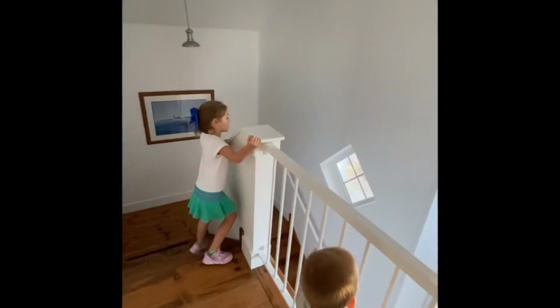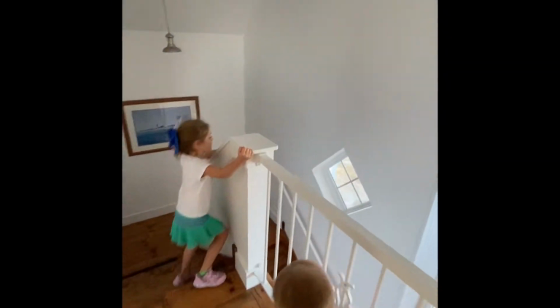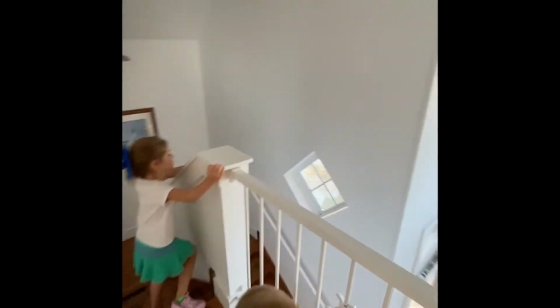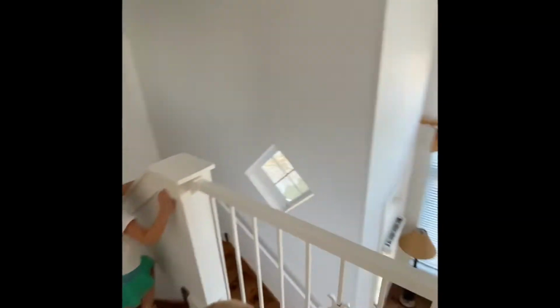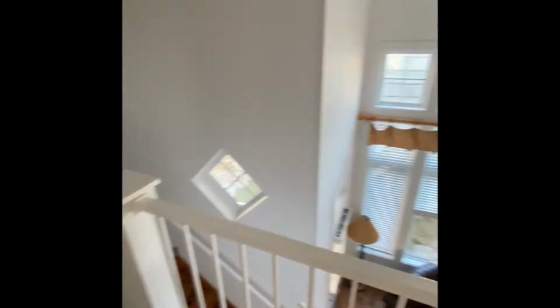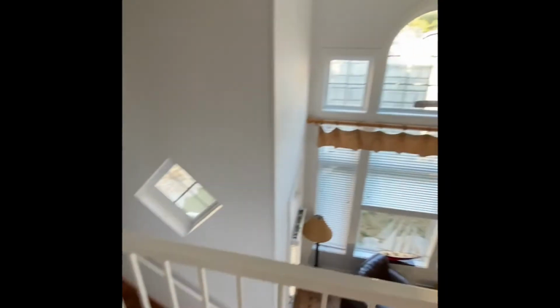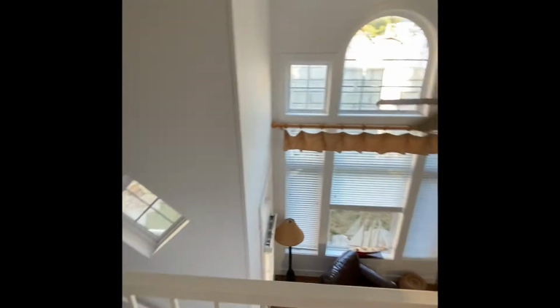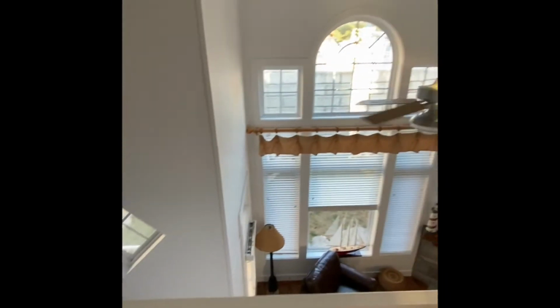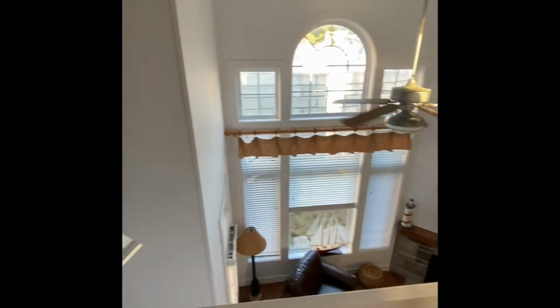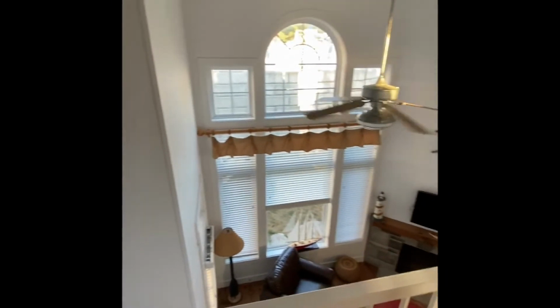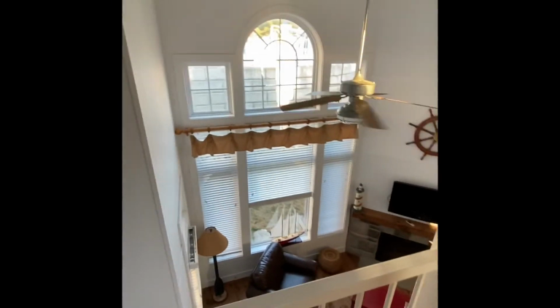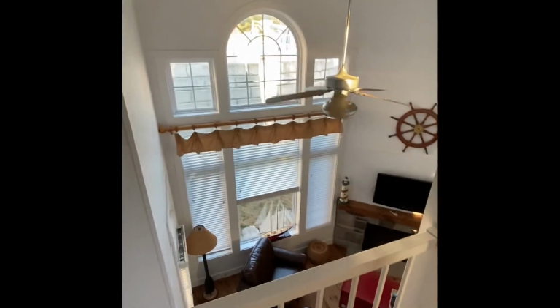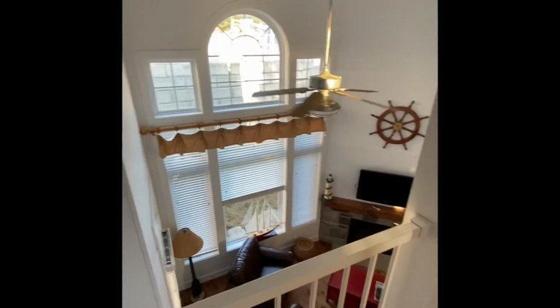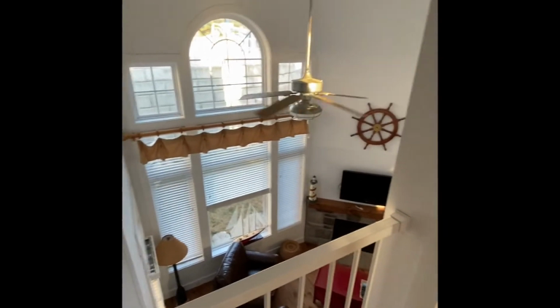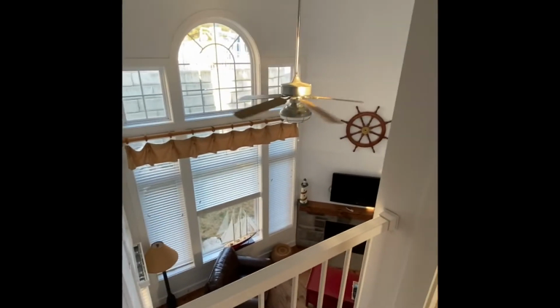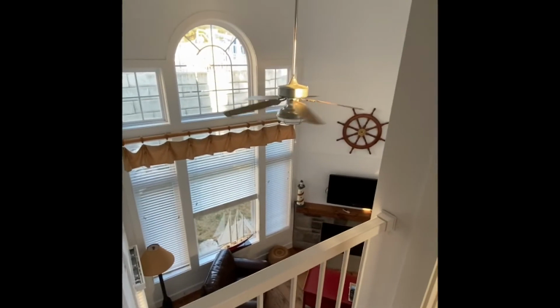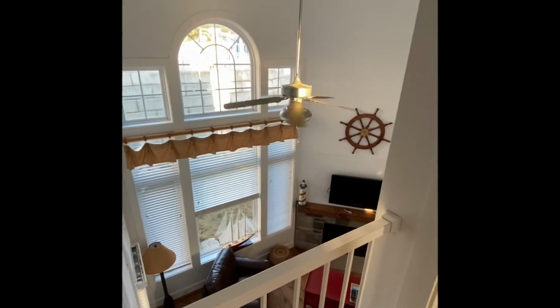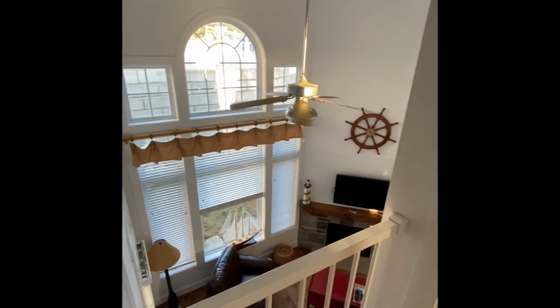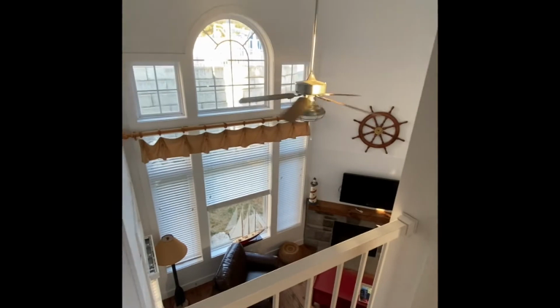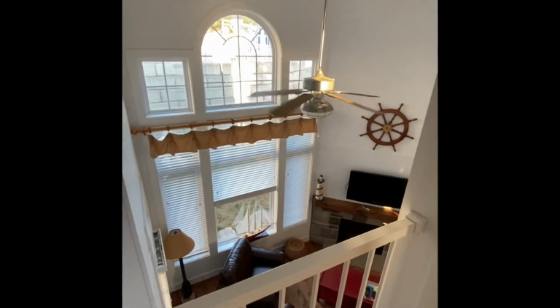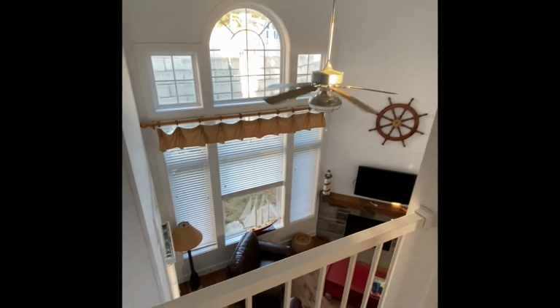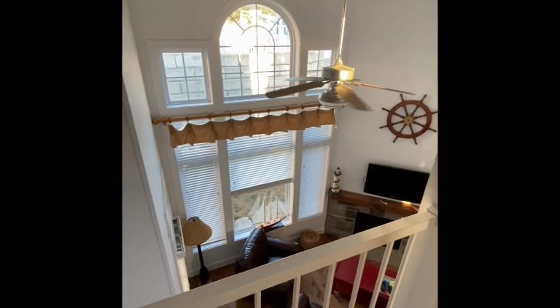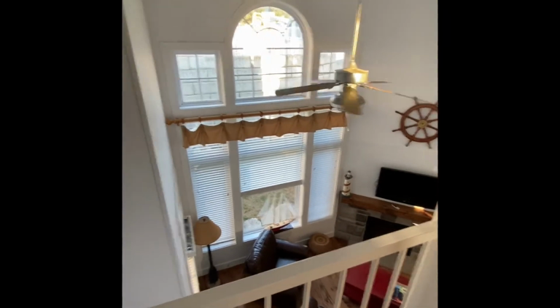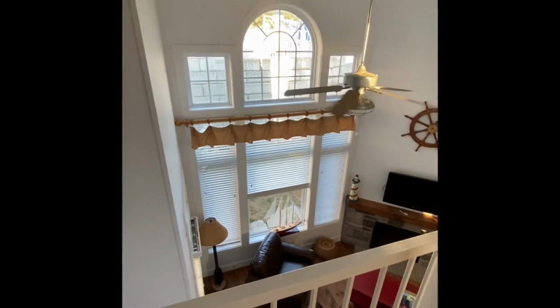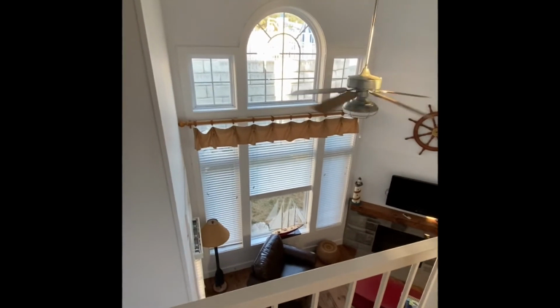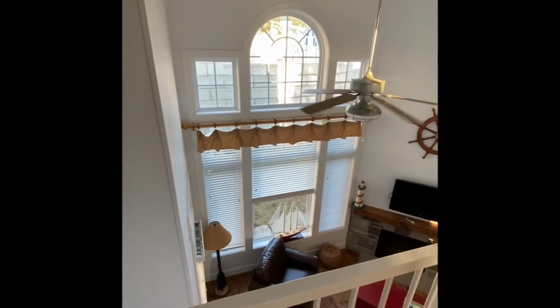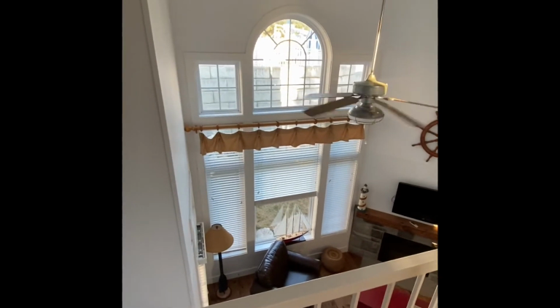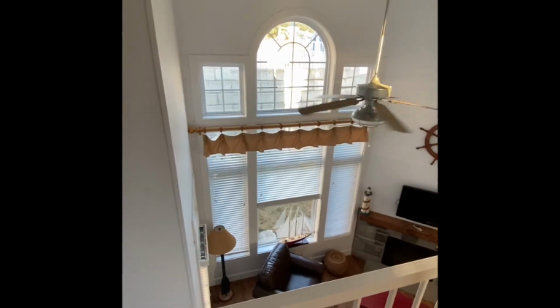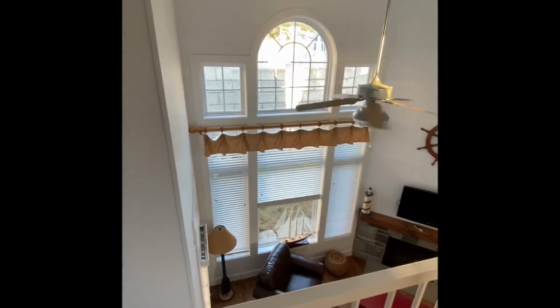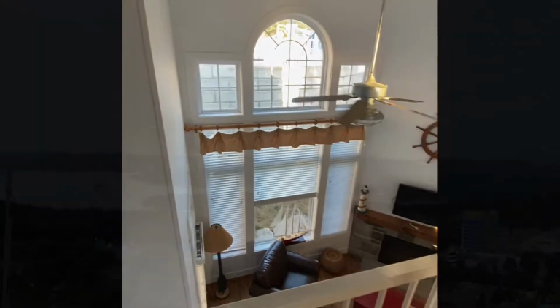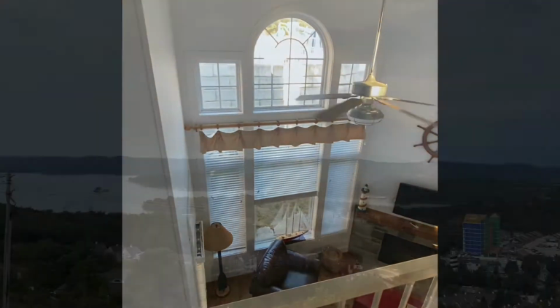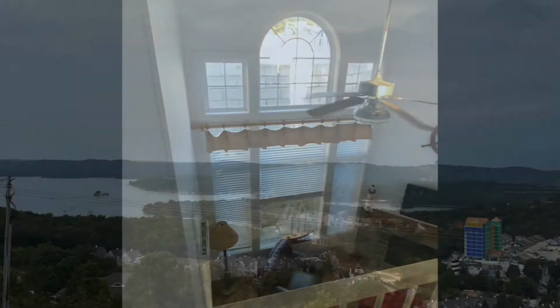And that concludes the tour of our Stormy Point Village two-bedroom unit. Thanks for joining us.